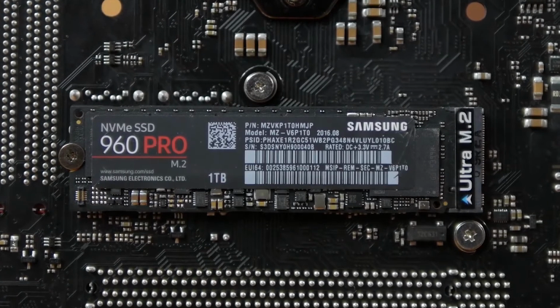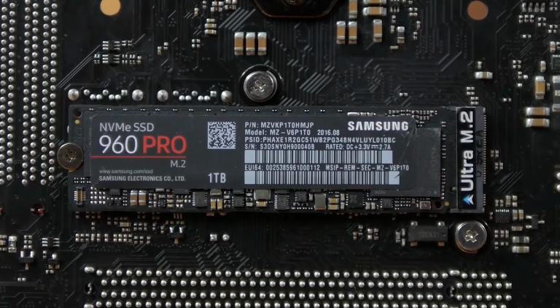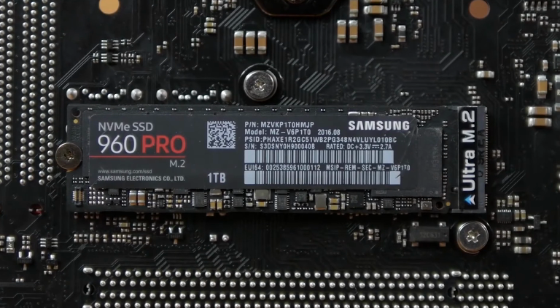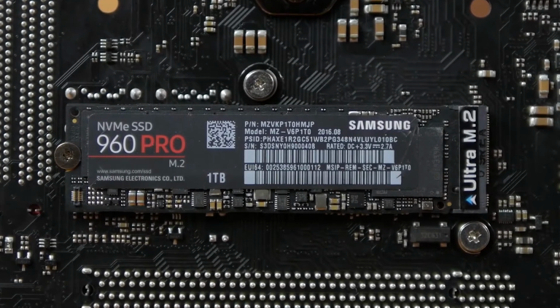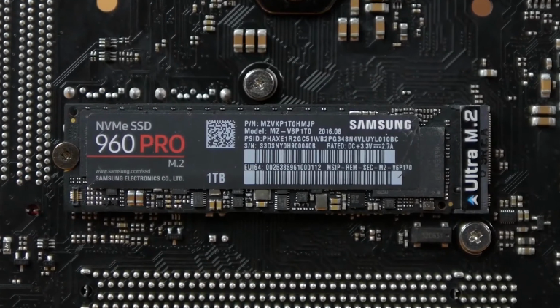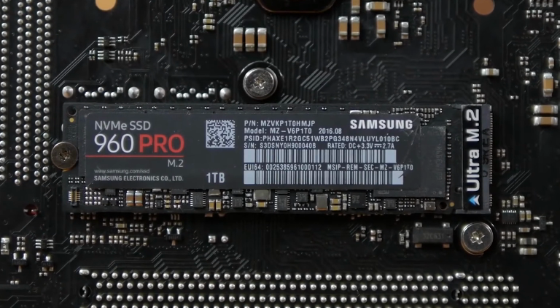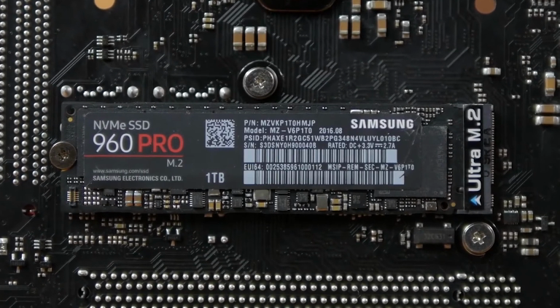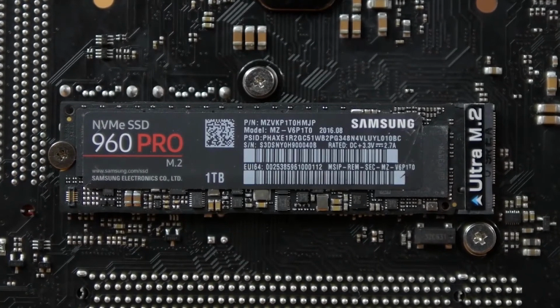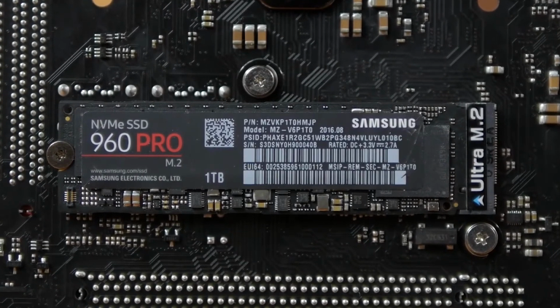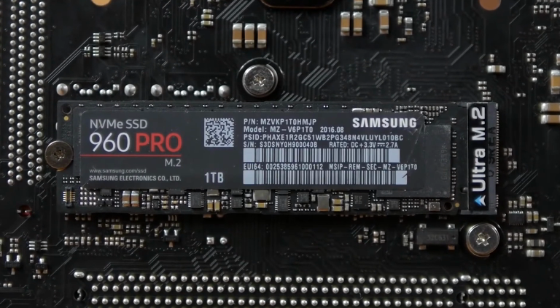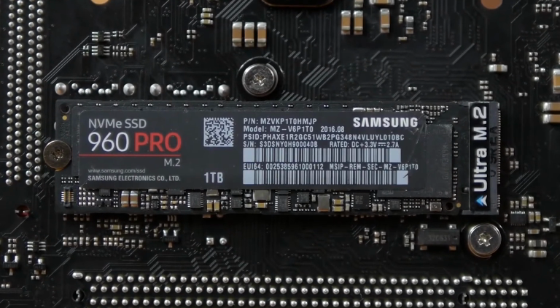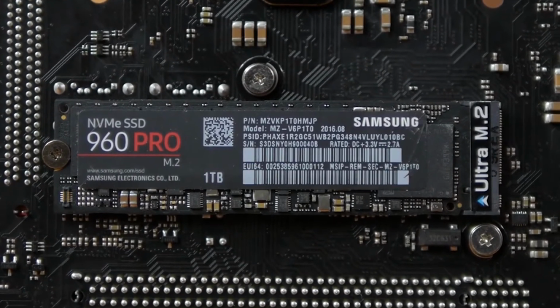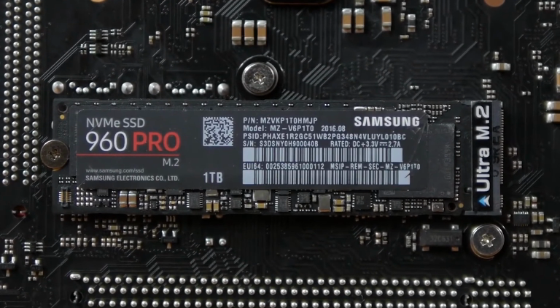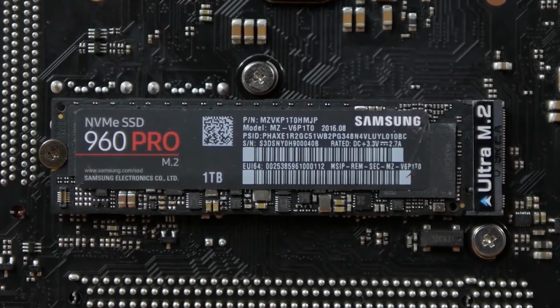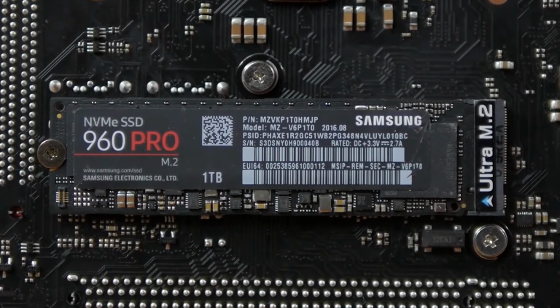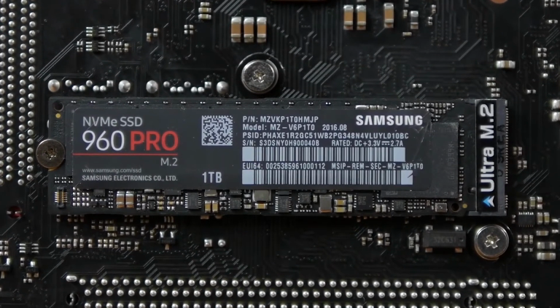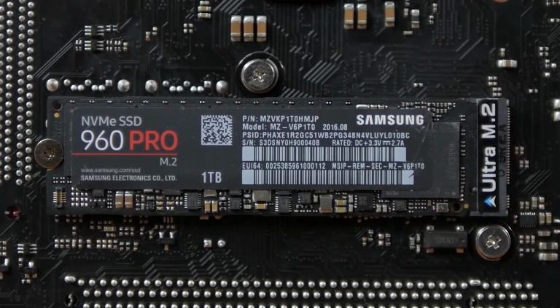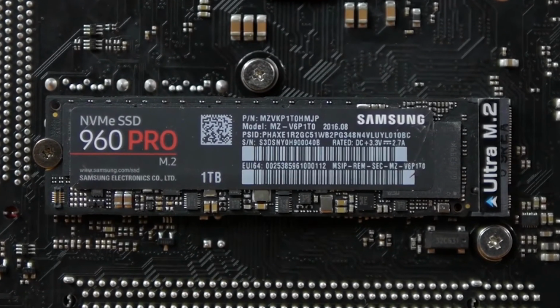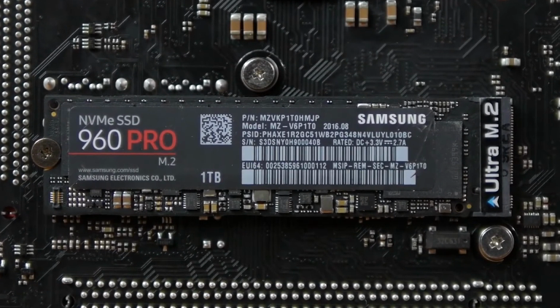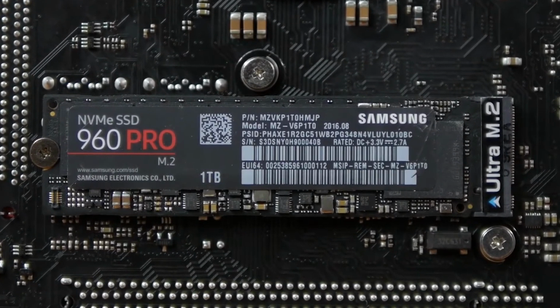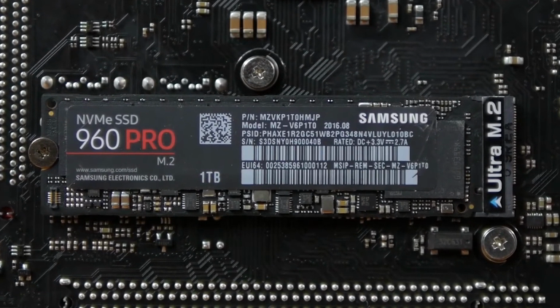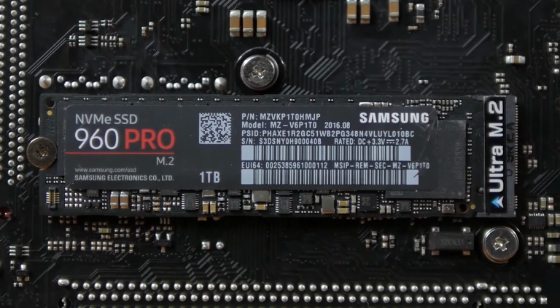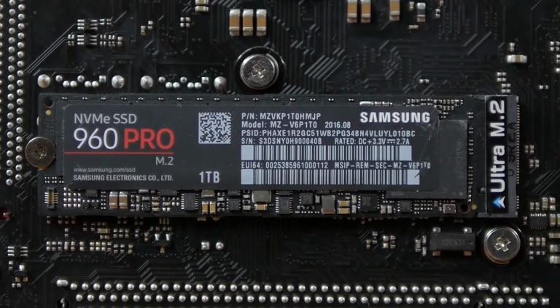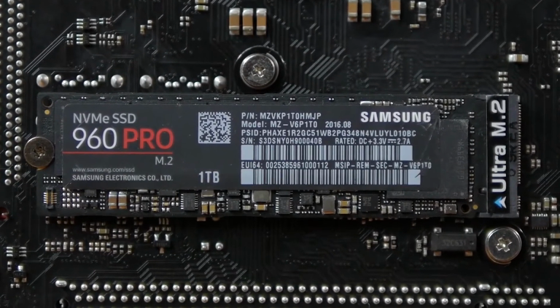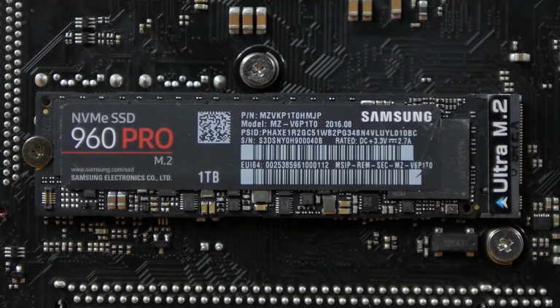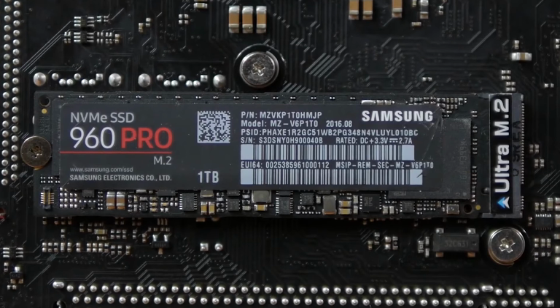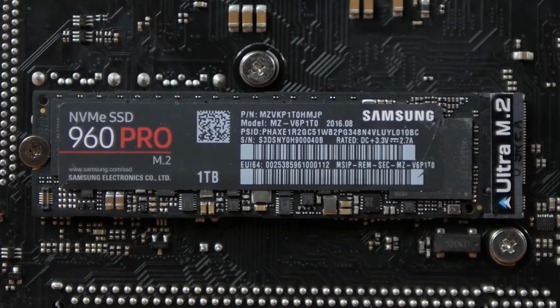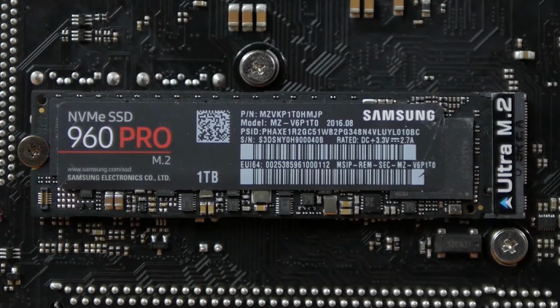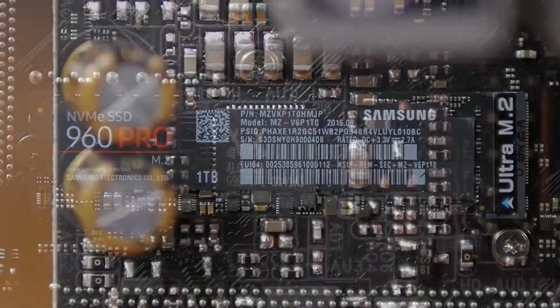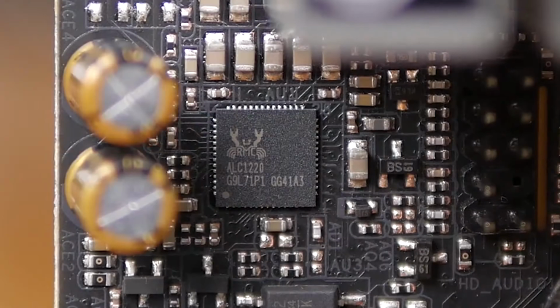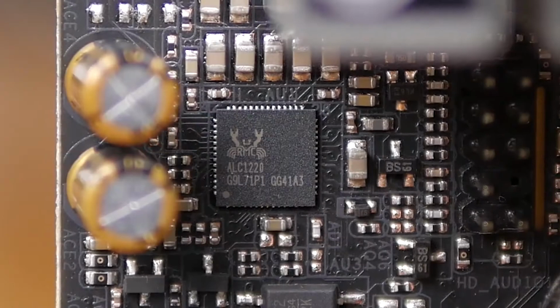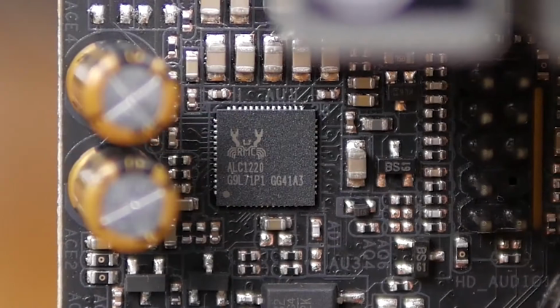These connectivity features would be just the right thing you need for an HTPC setup or a gaming build. If you are into gaming and want the best performance for the best gaming experience, this motherboard will satisfy your needs.